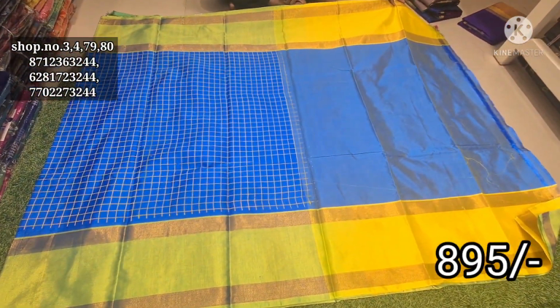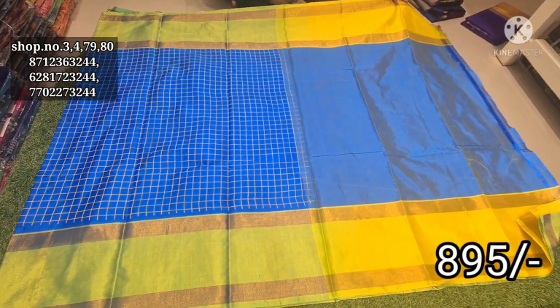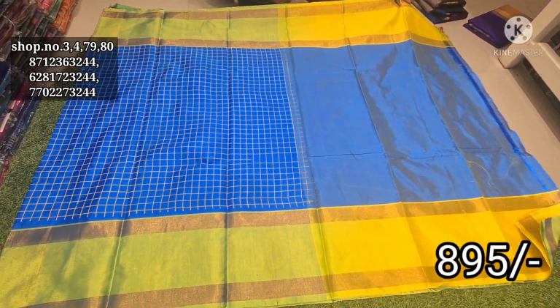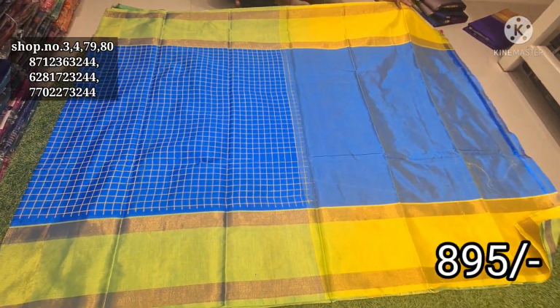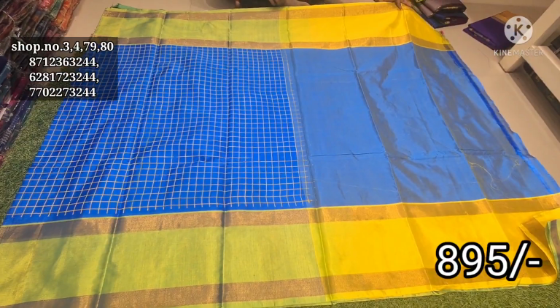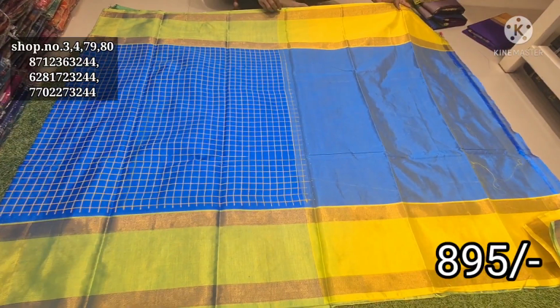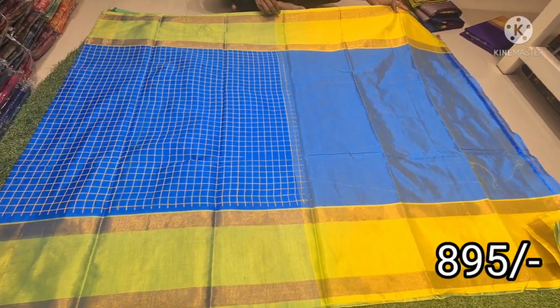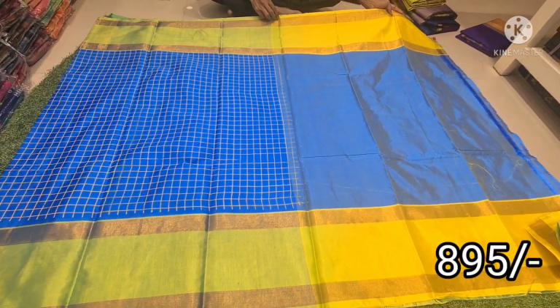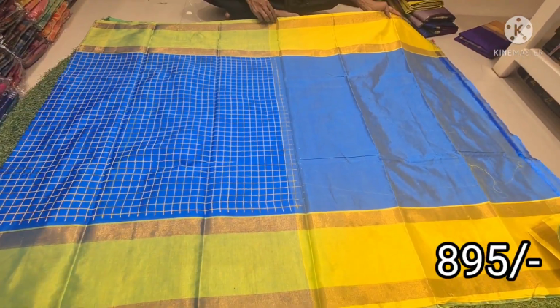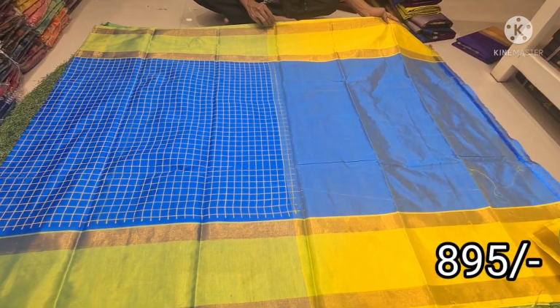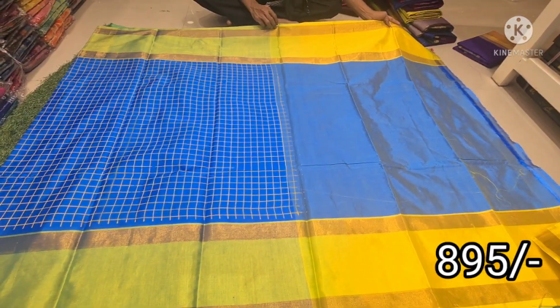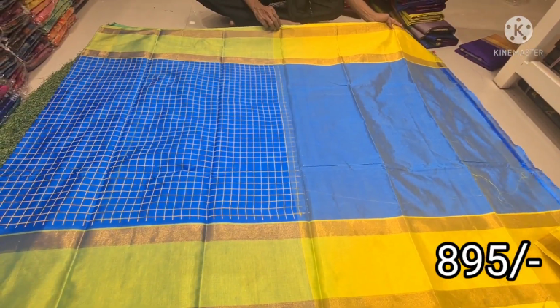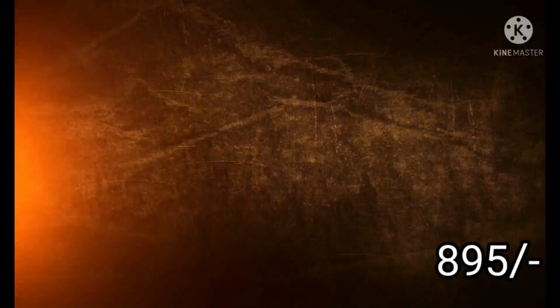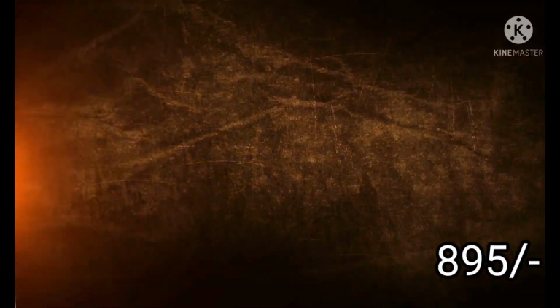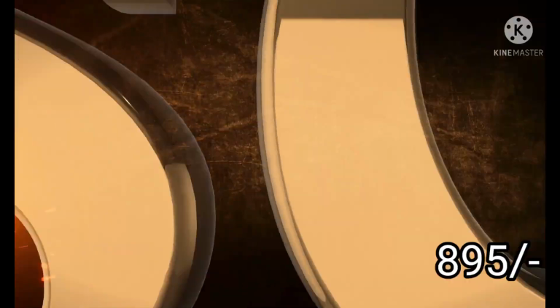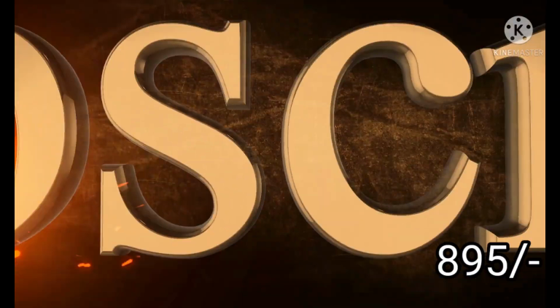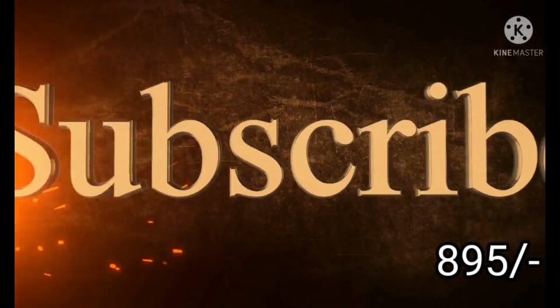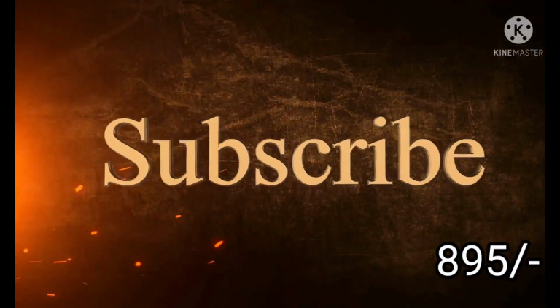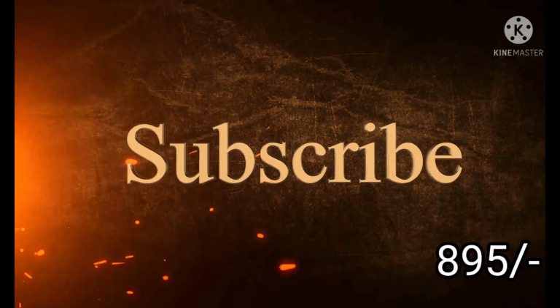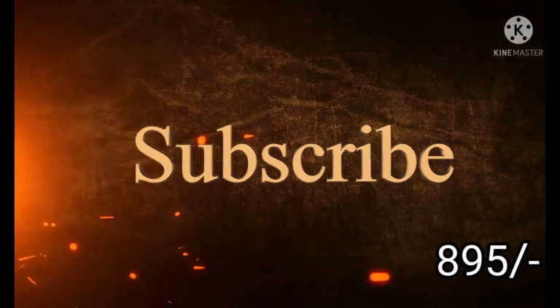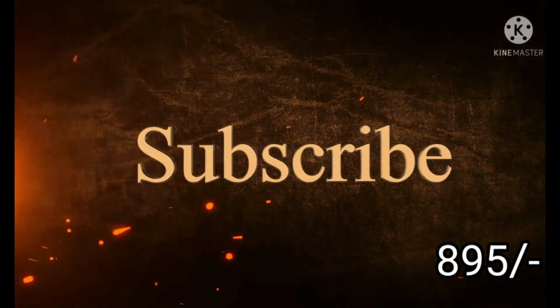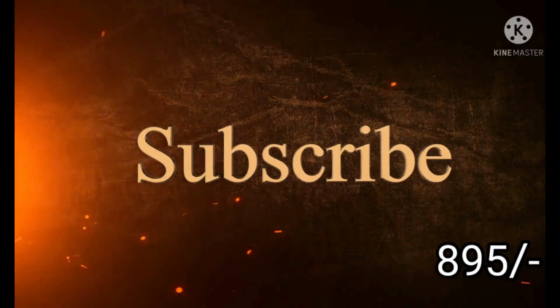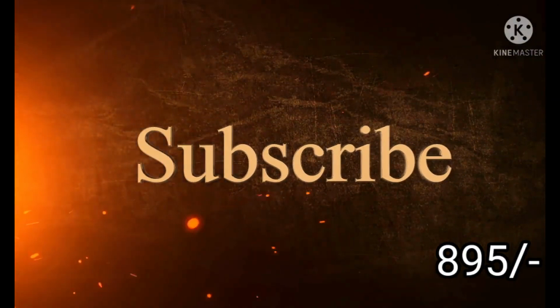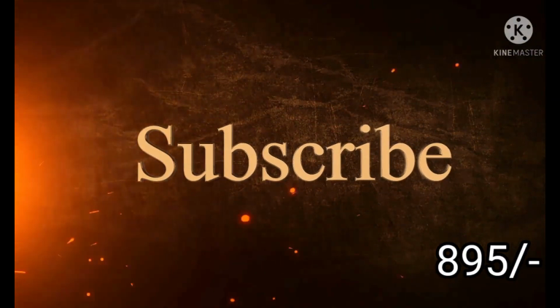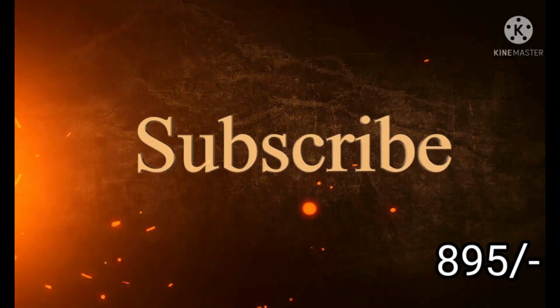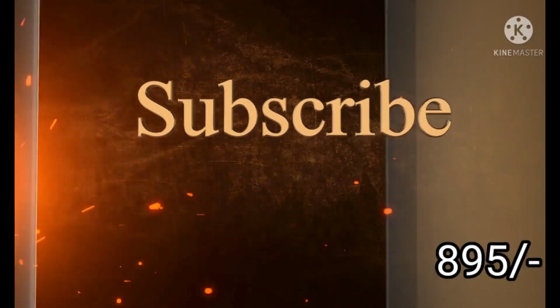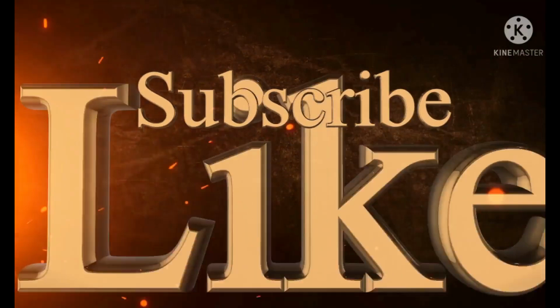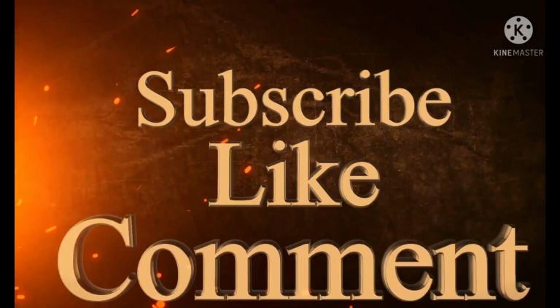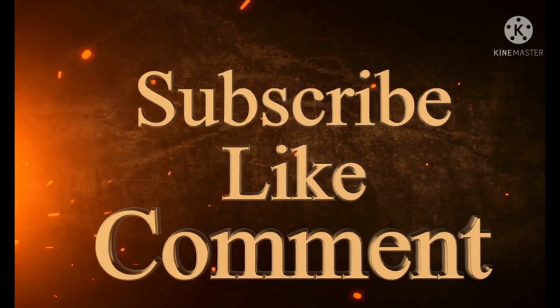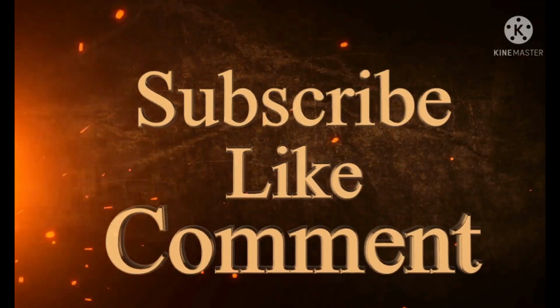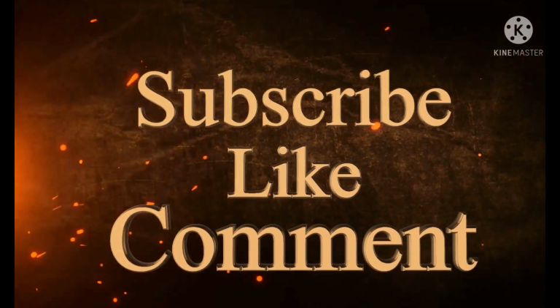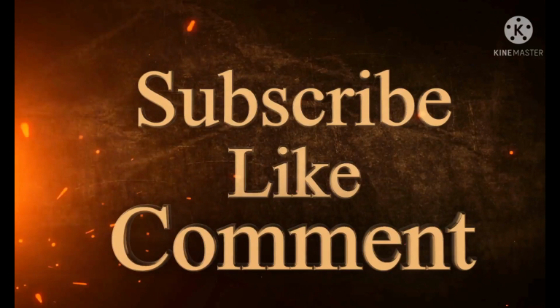Please do like, share, and subscribe to my channel. Thank you.